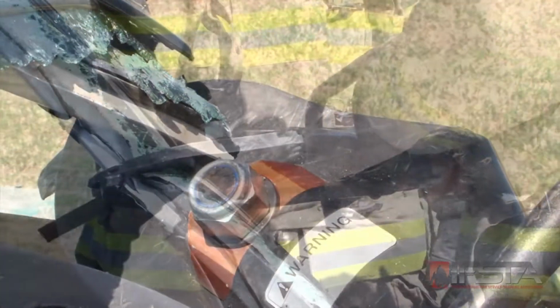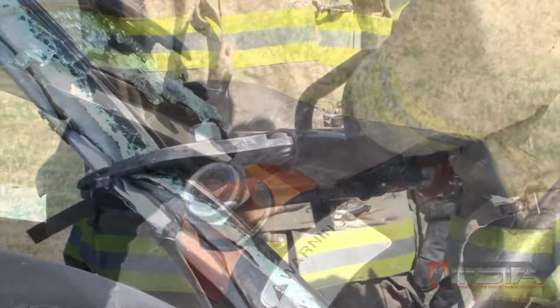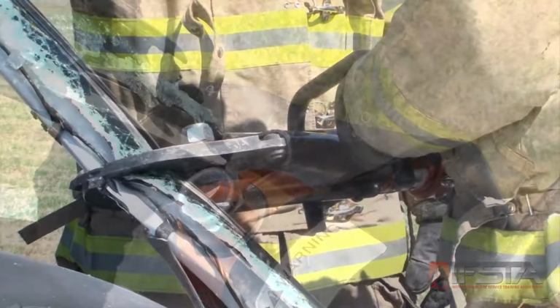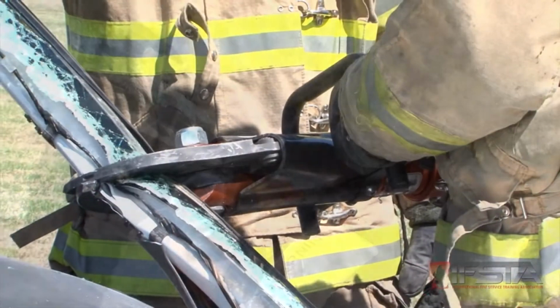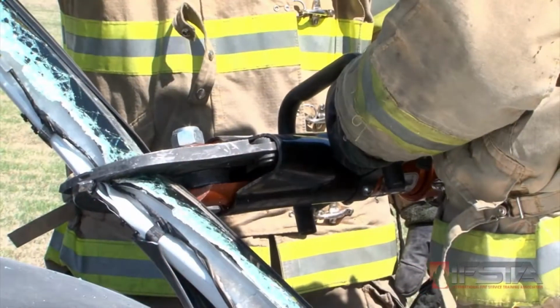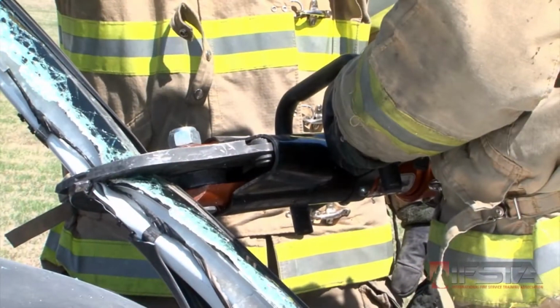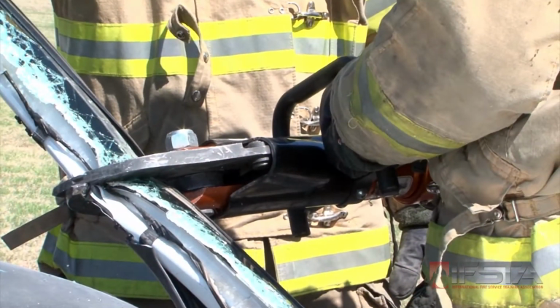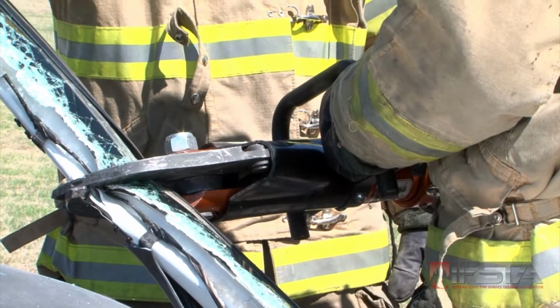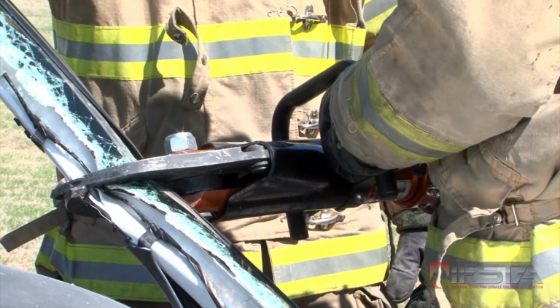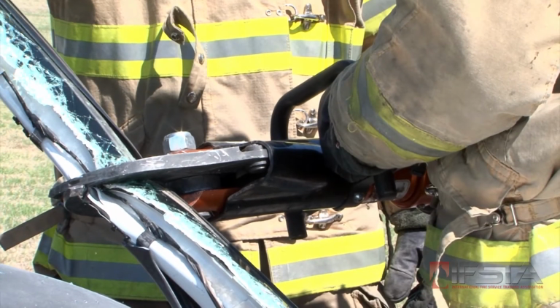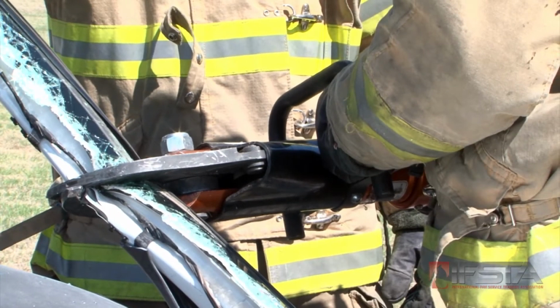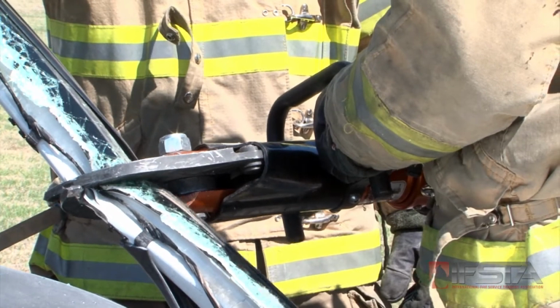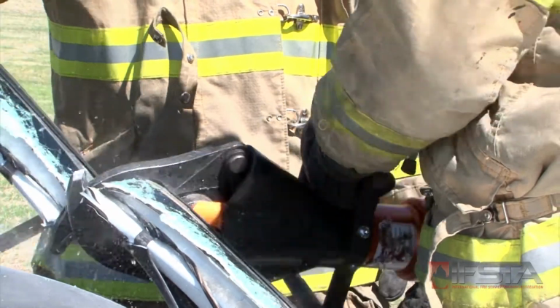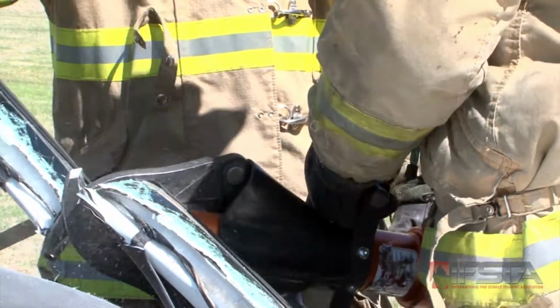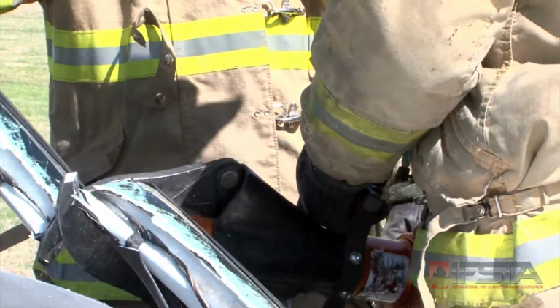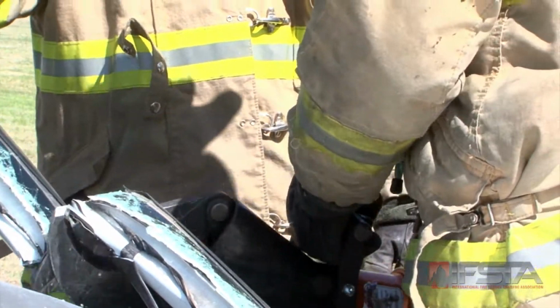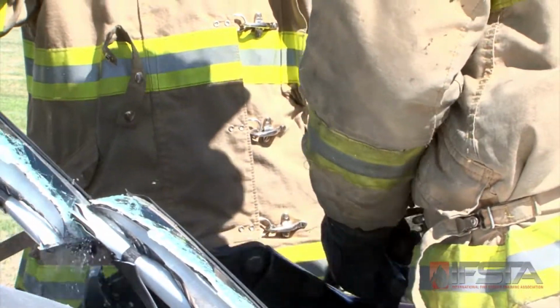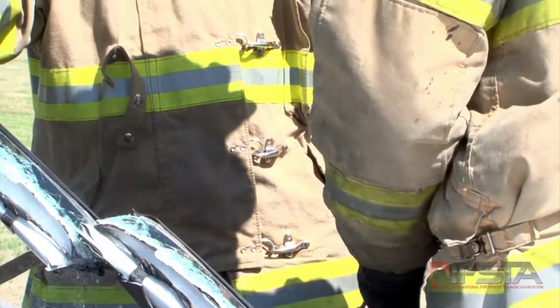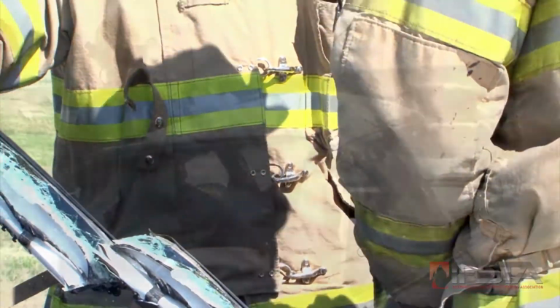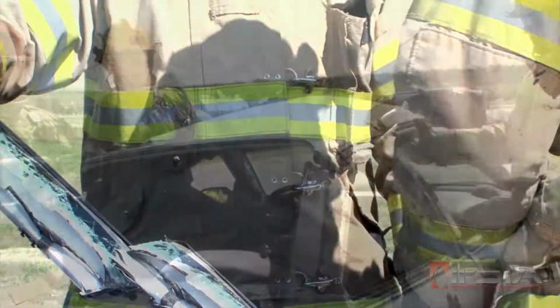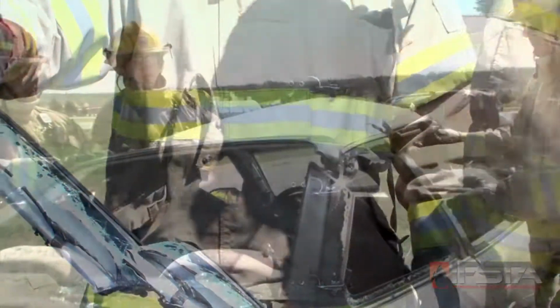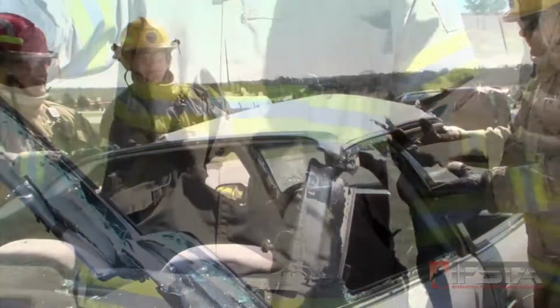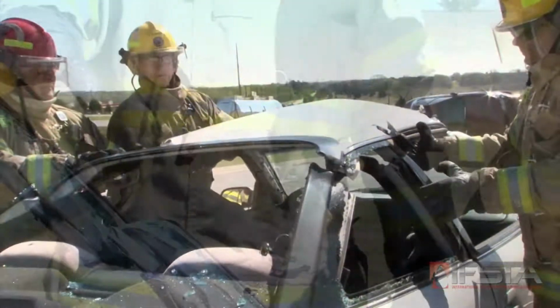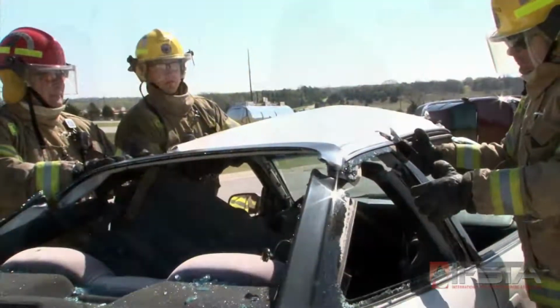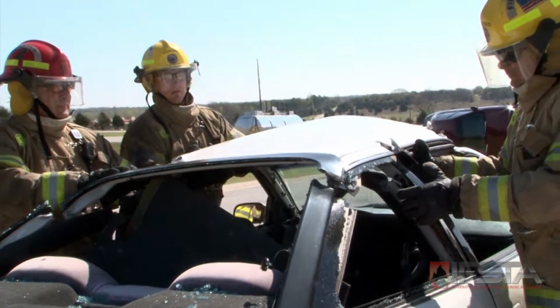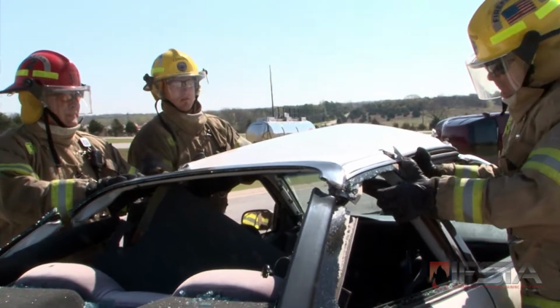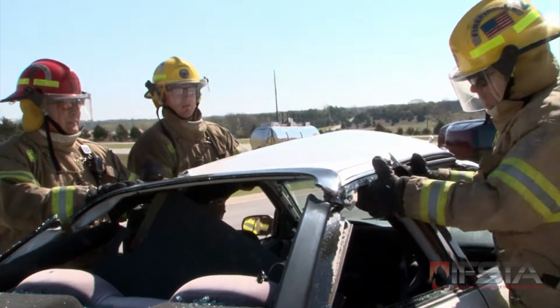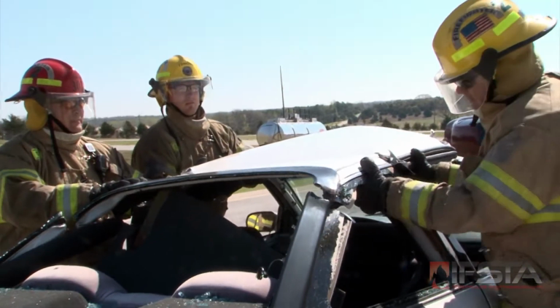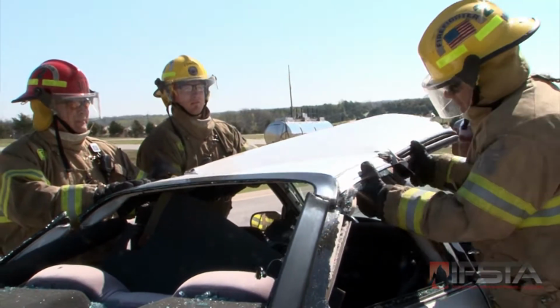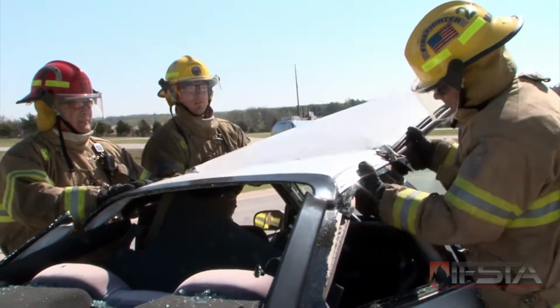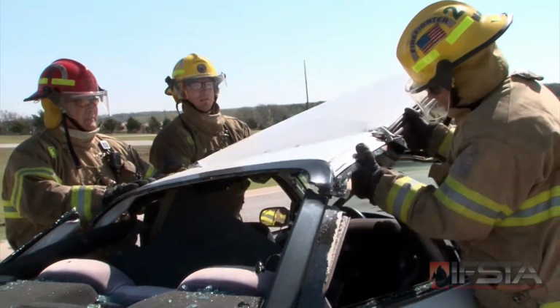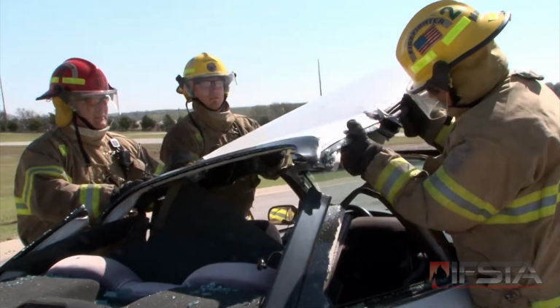Cut the post closest to the patient last. Remove the roof.